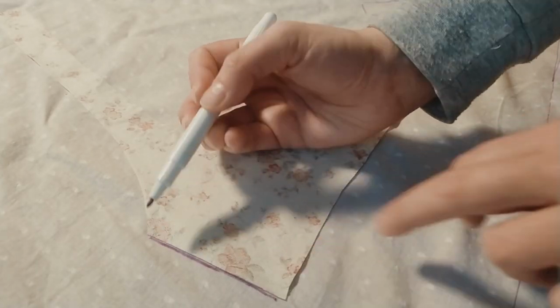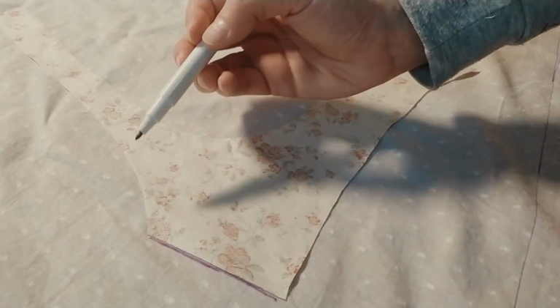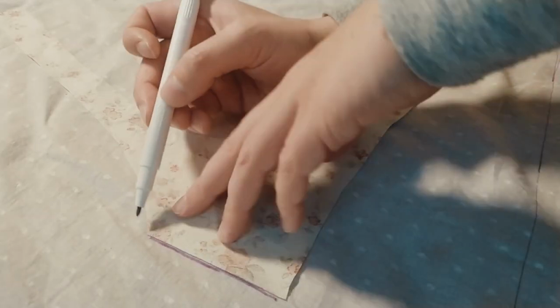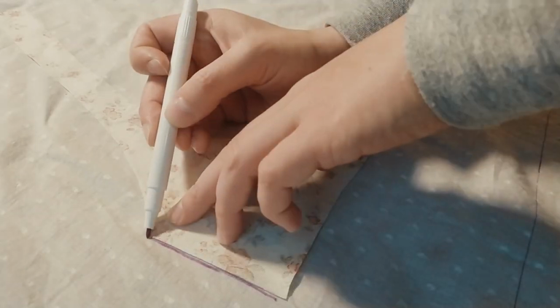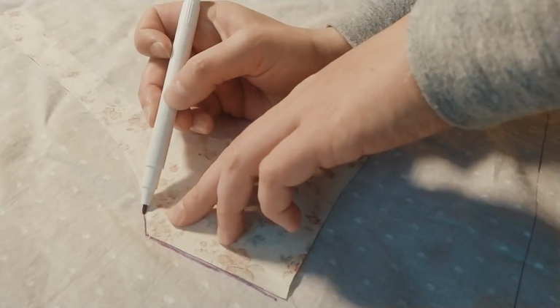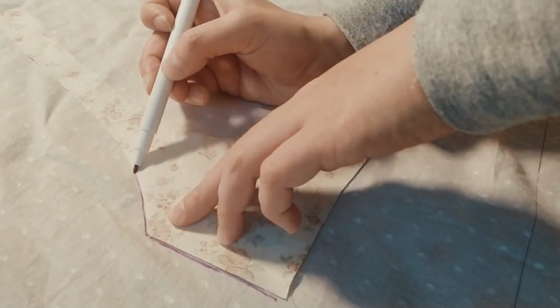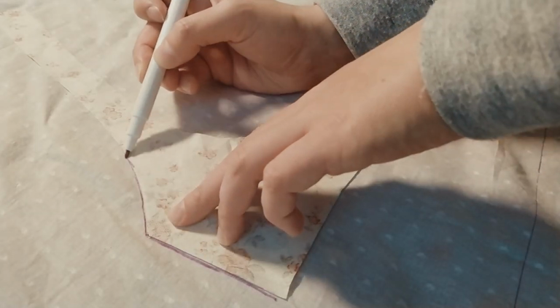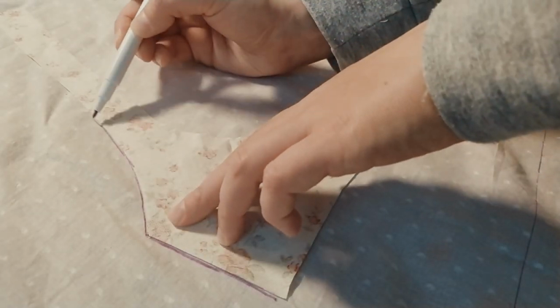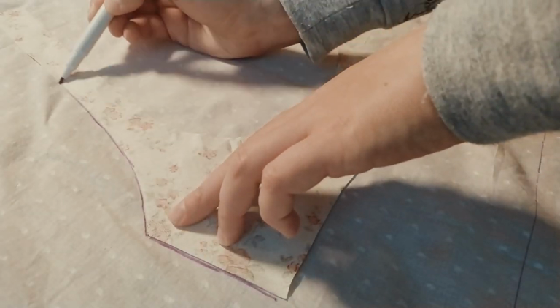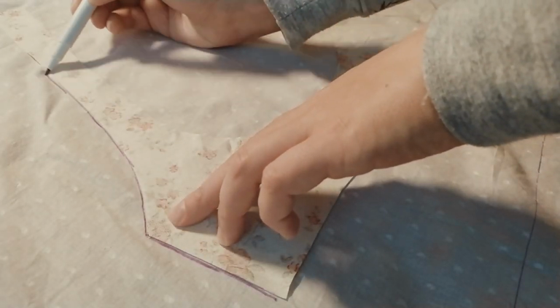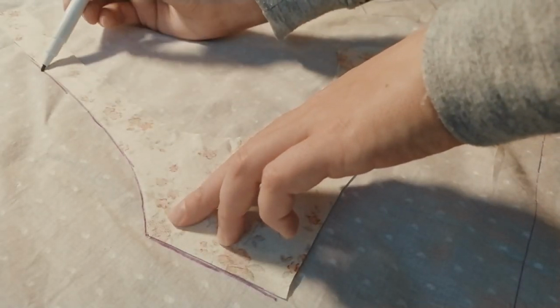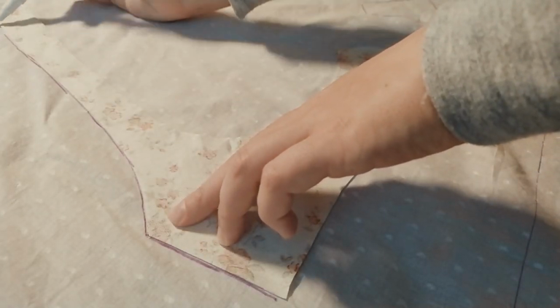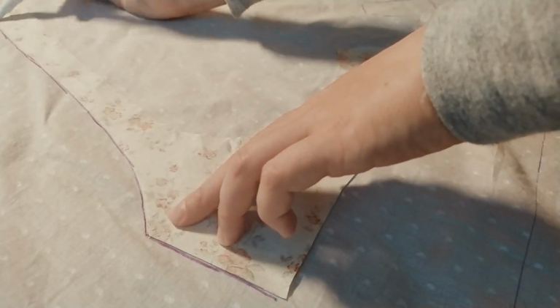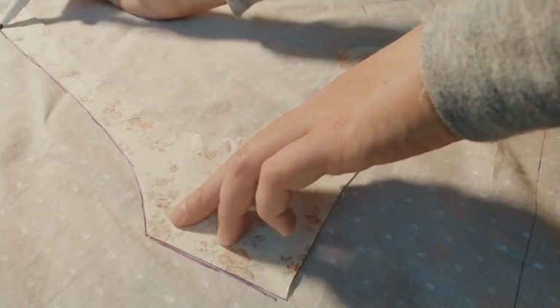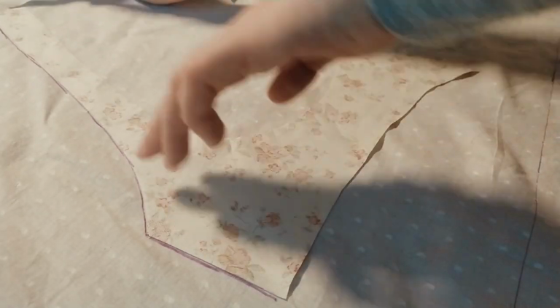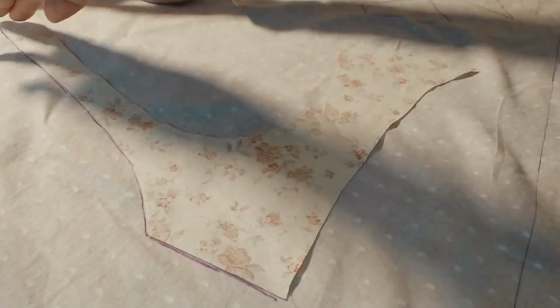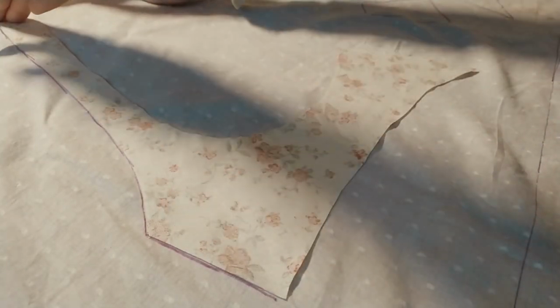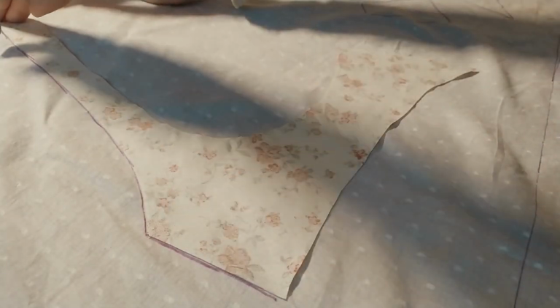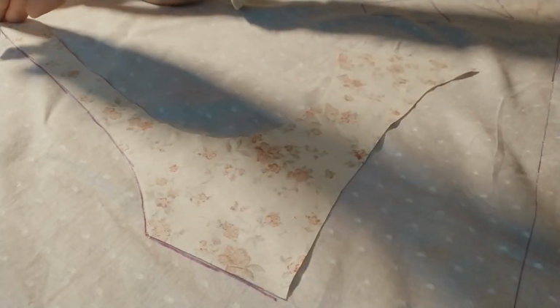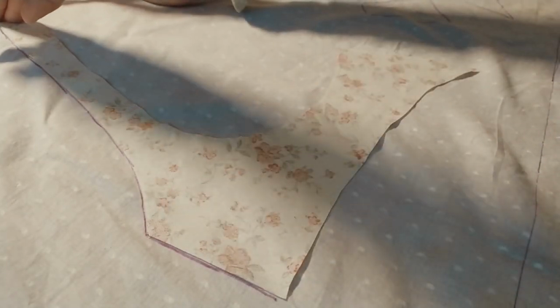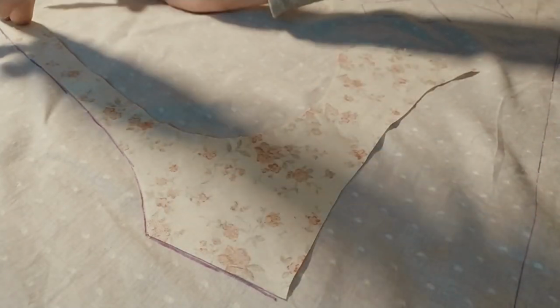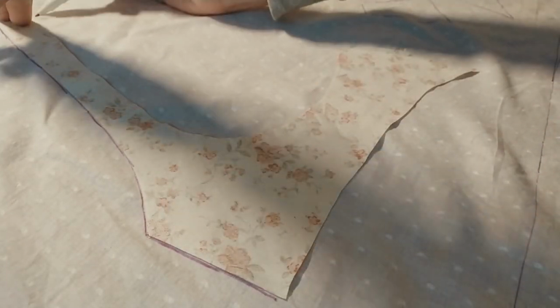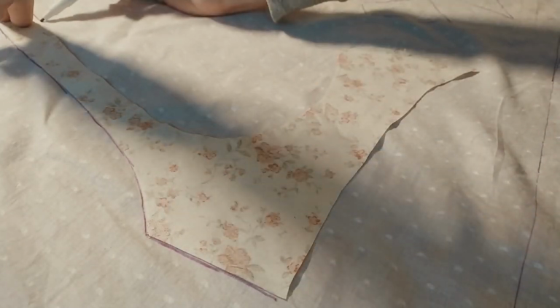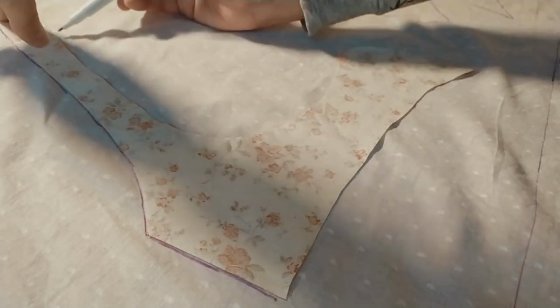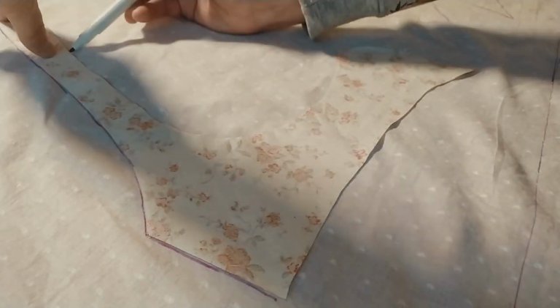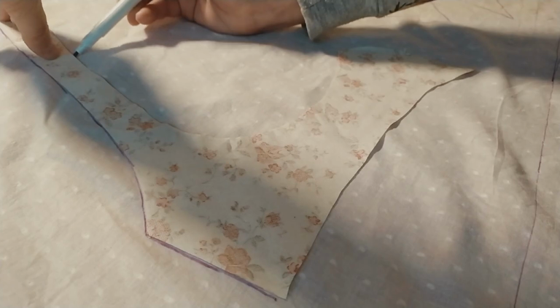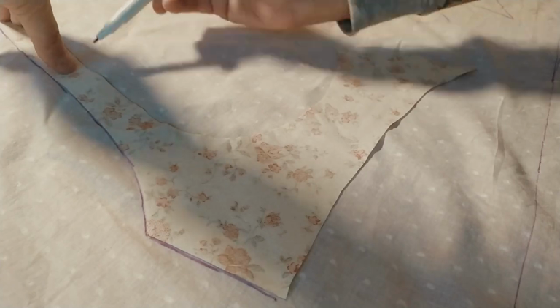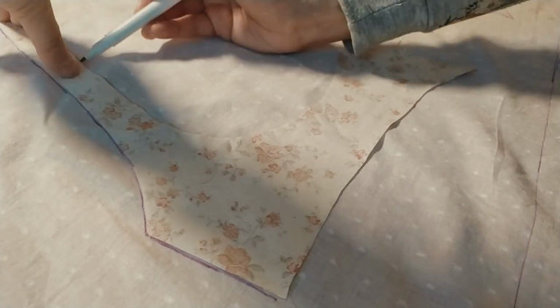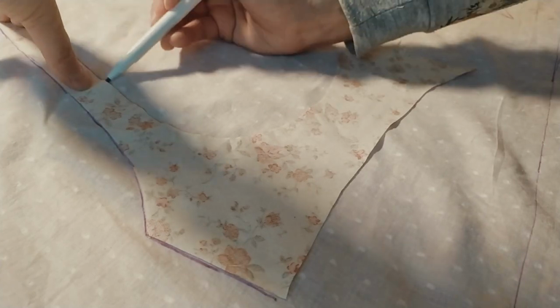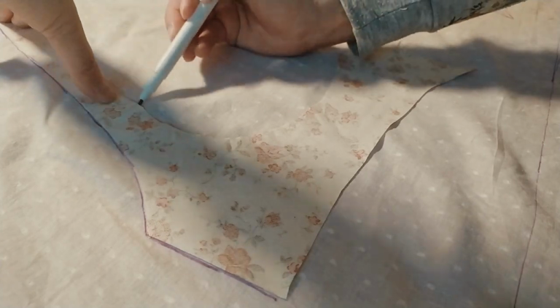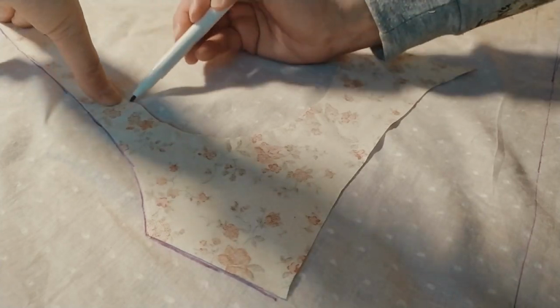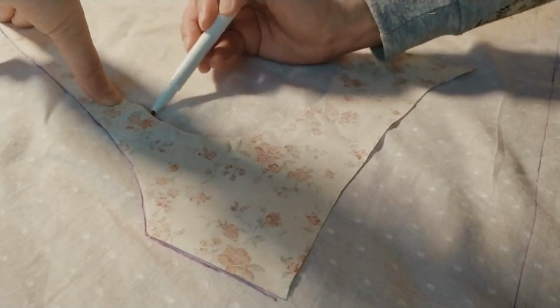So now let's get into the sewing process and I hope you will enjoy this.